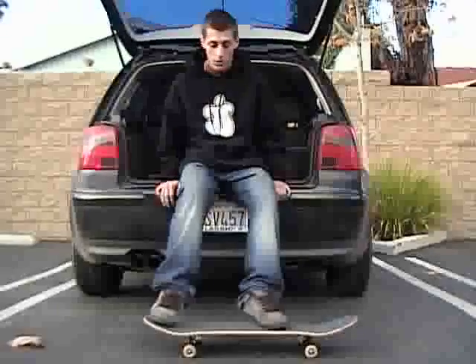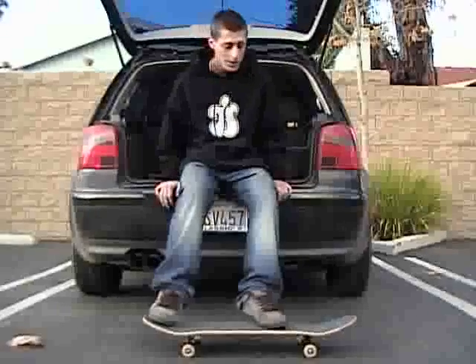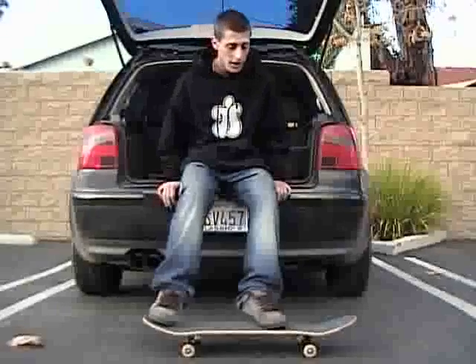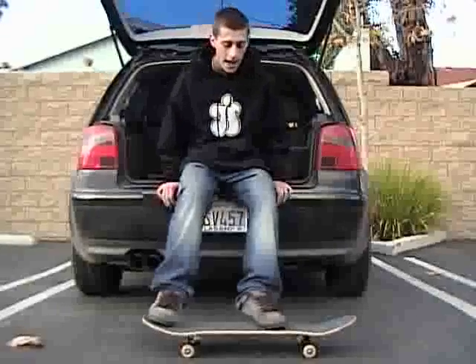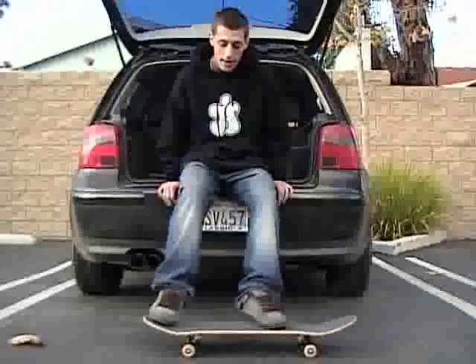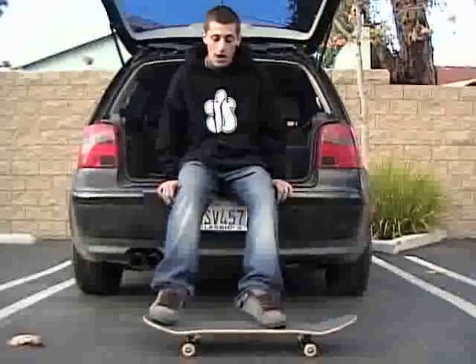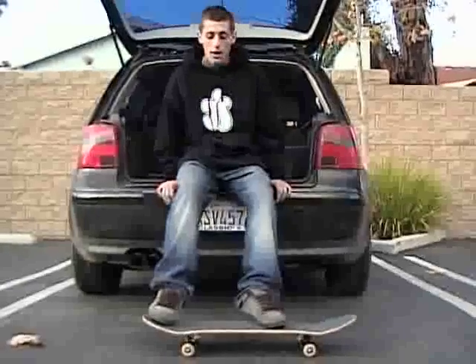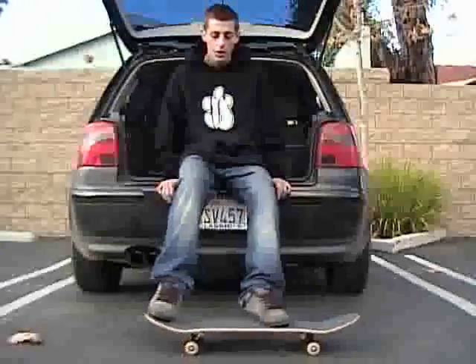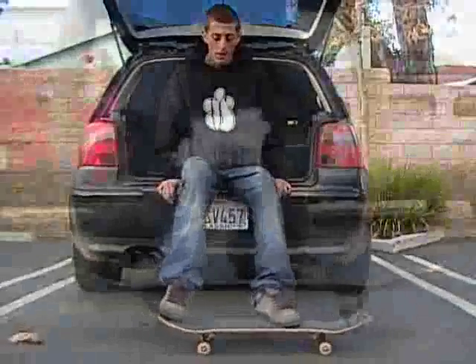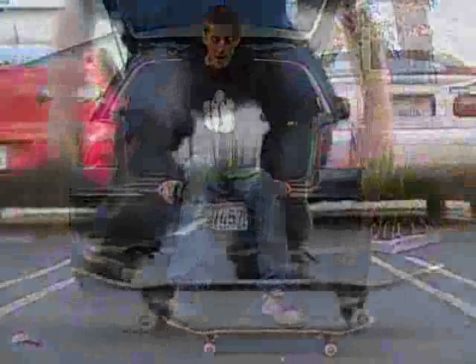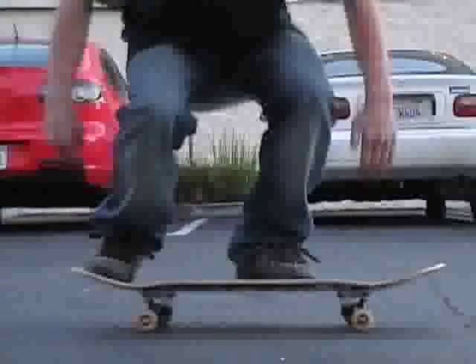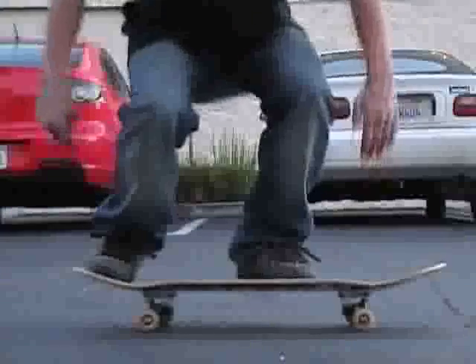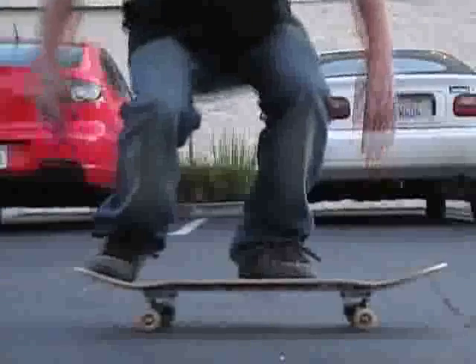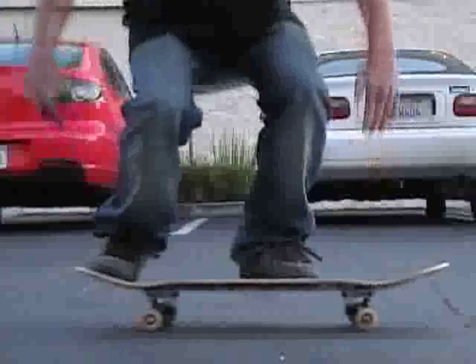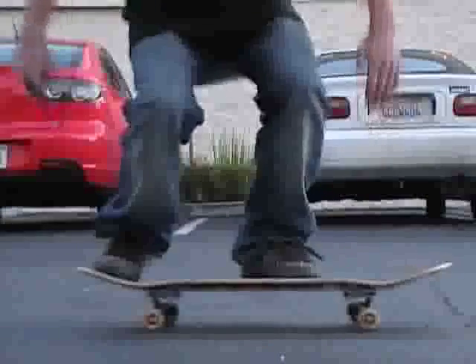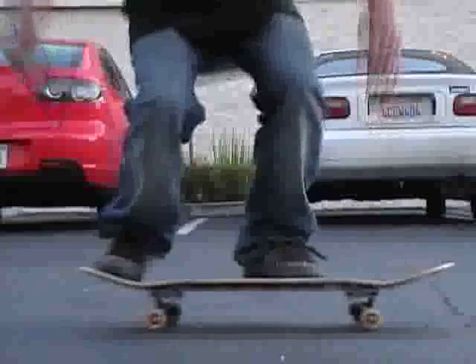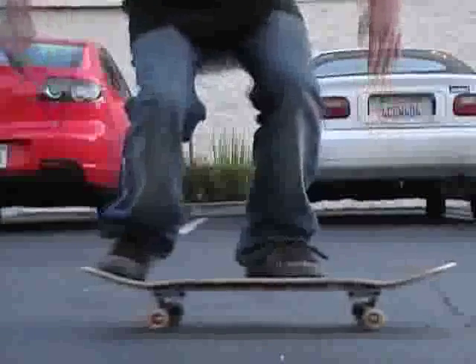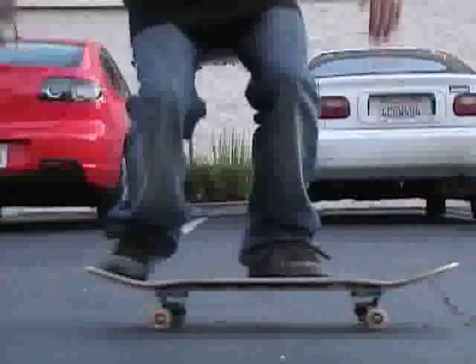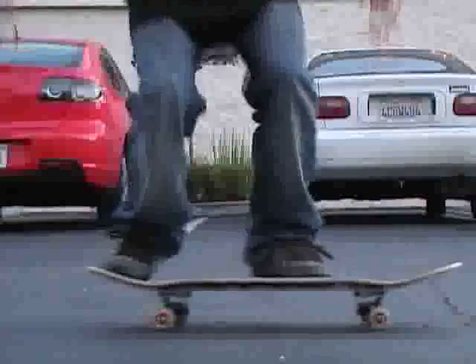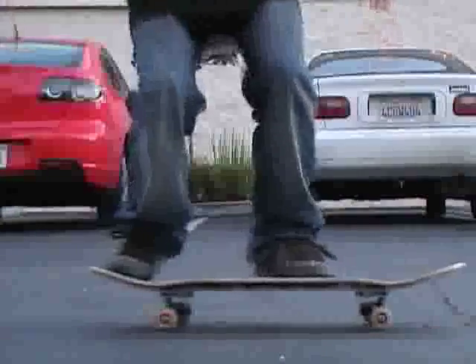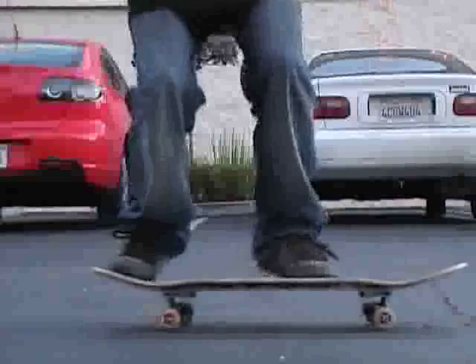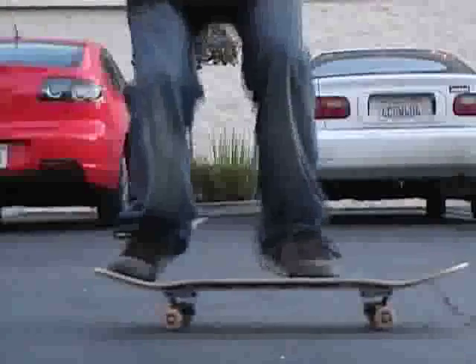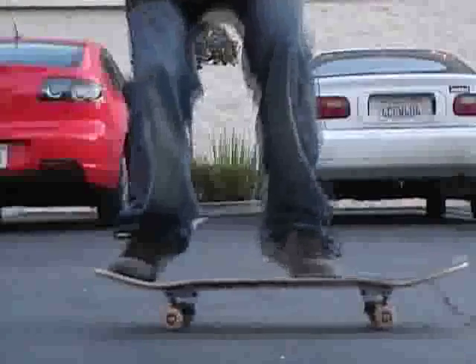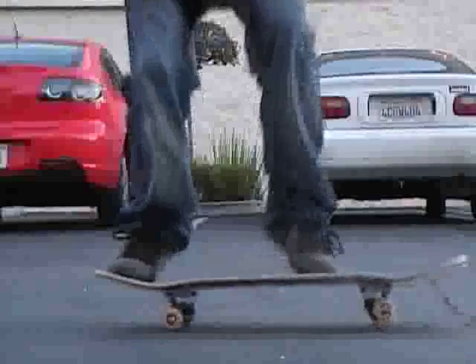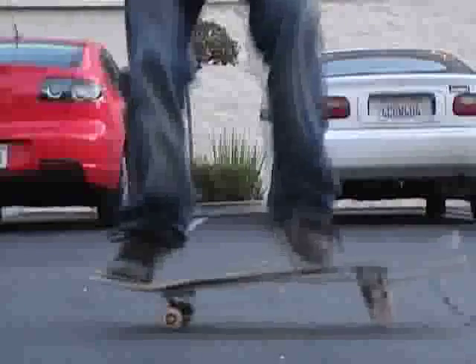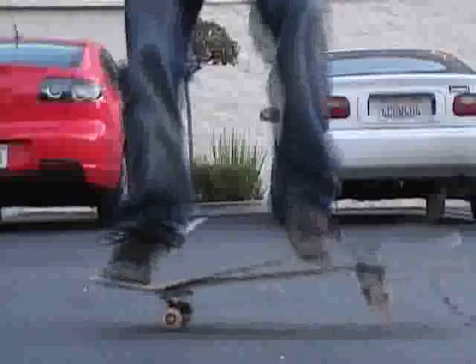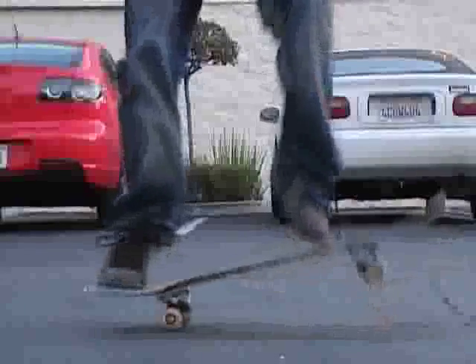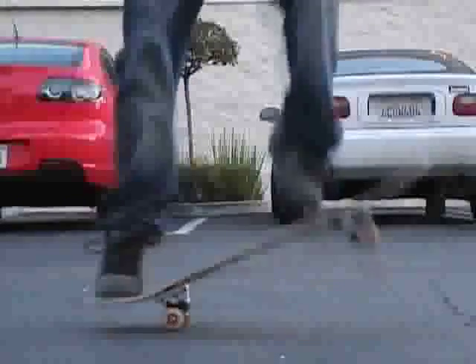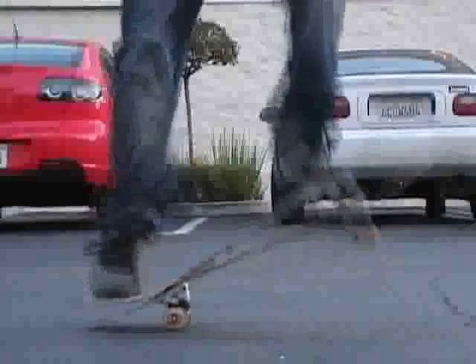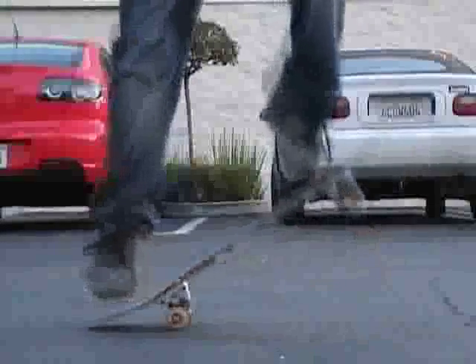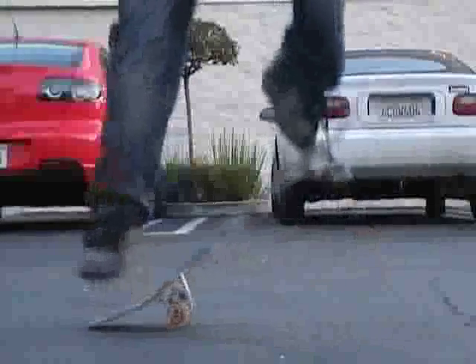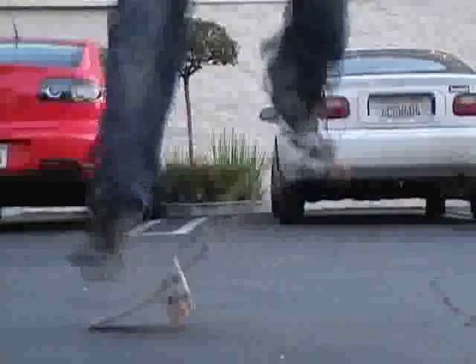Once you've done that, you're going to want to pop with your back foot and instead of sliding your foot forward to keep it on the board, you're going to want to kick it out.